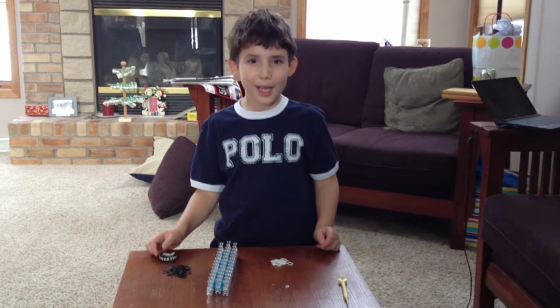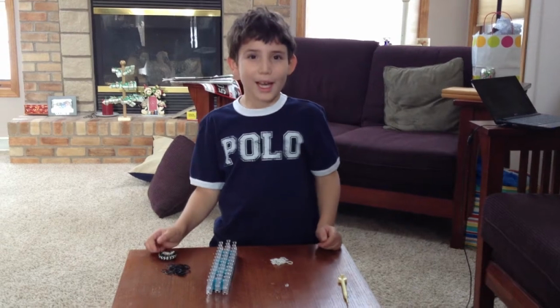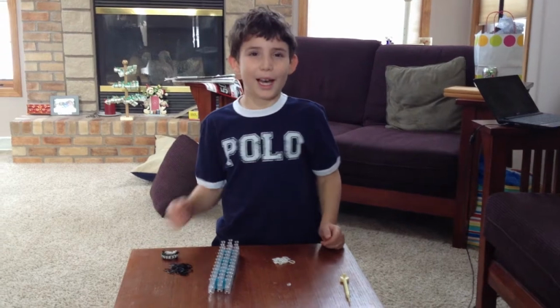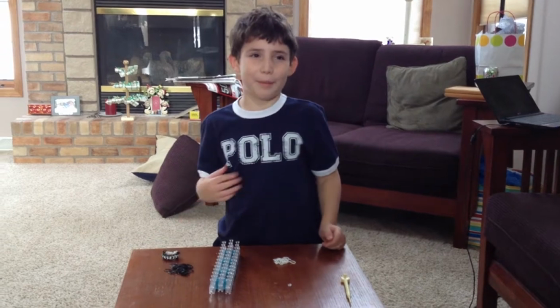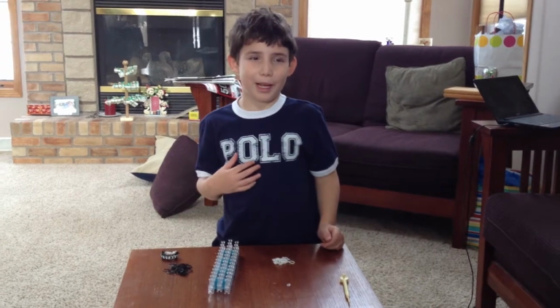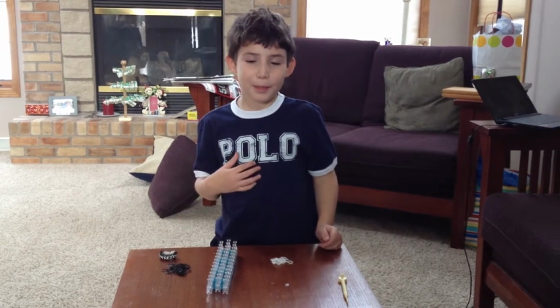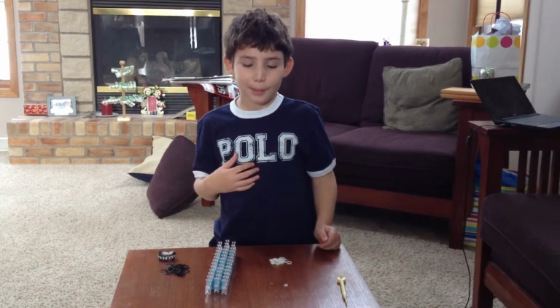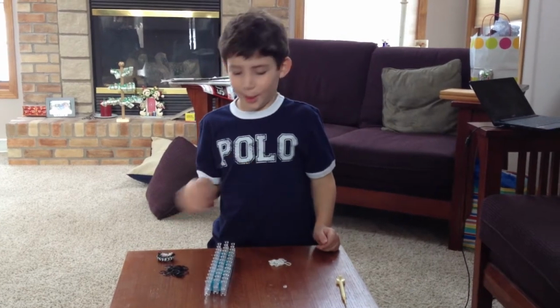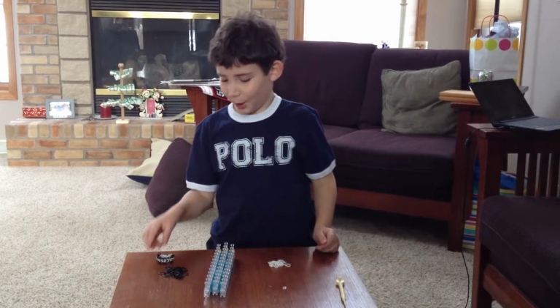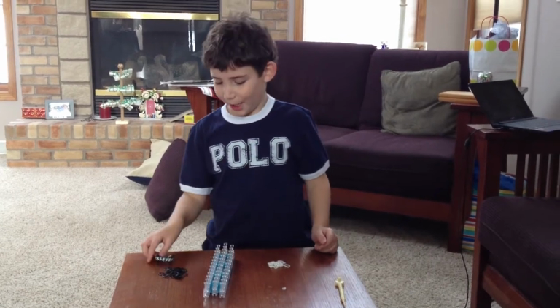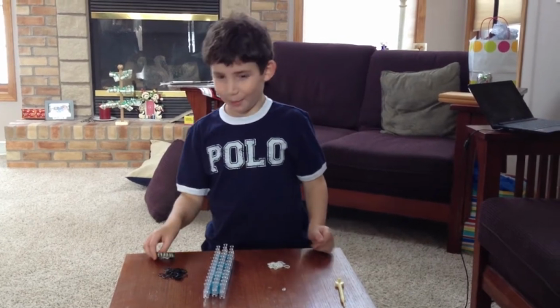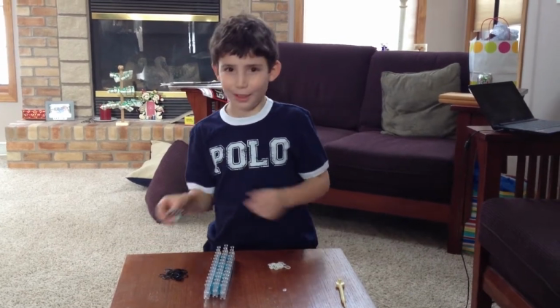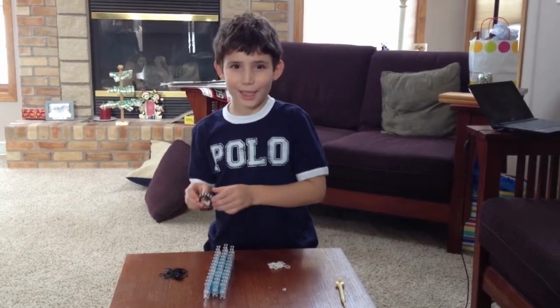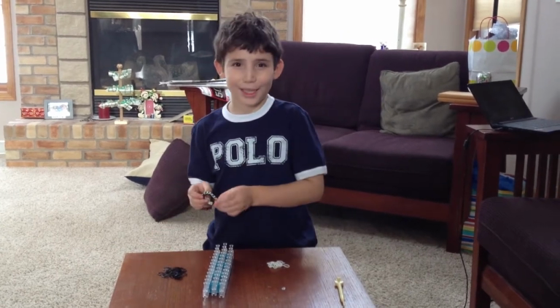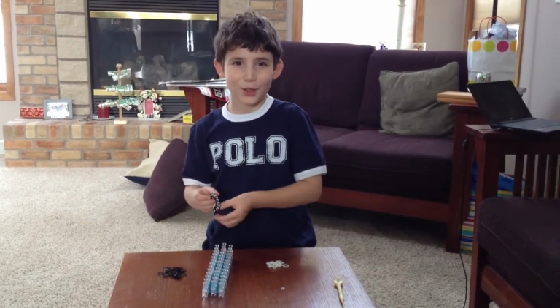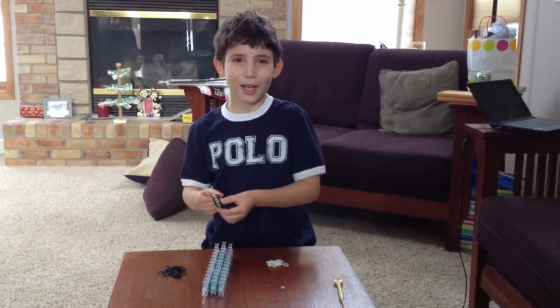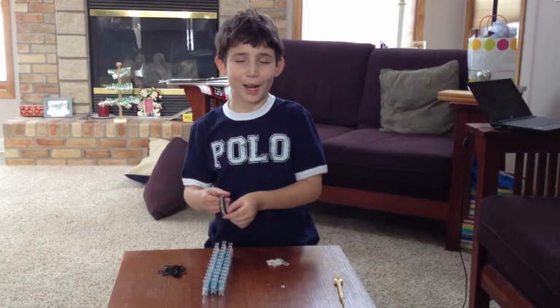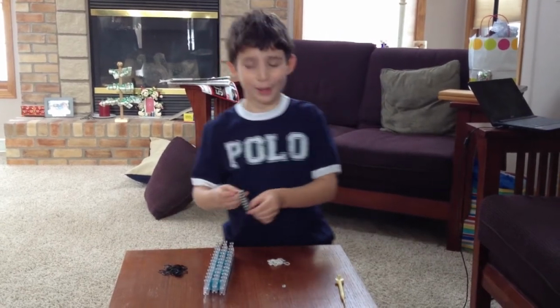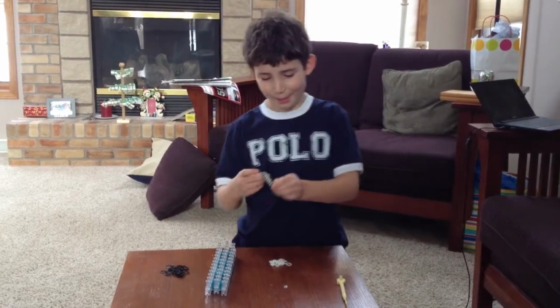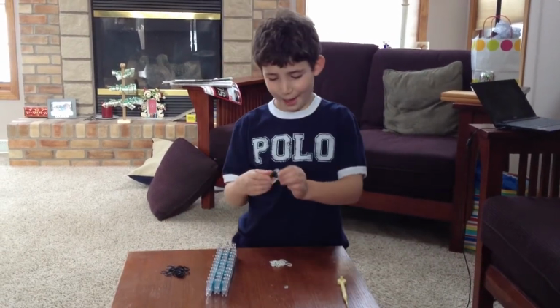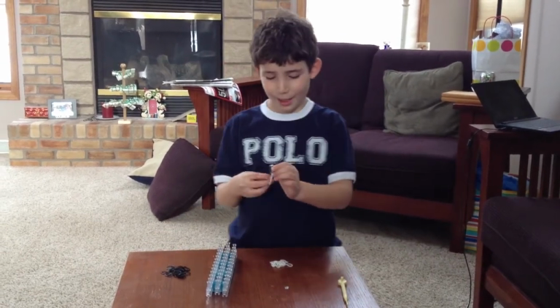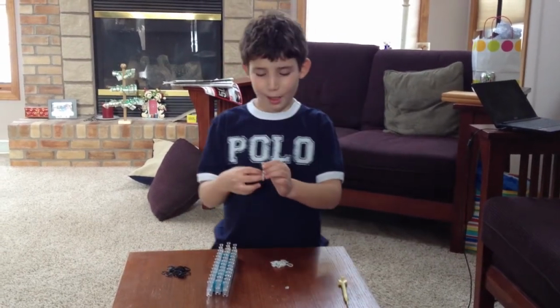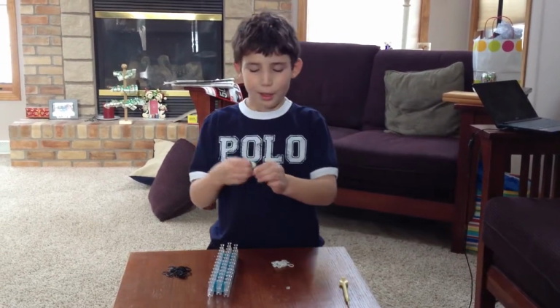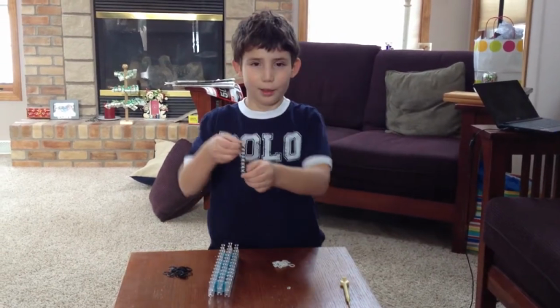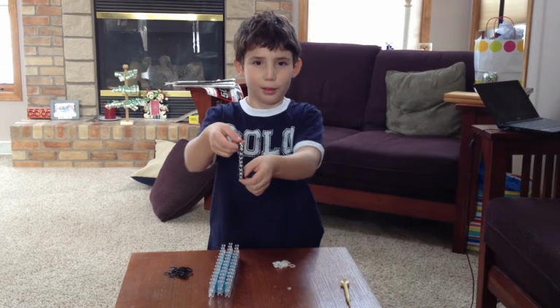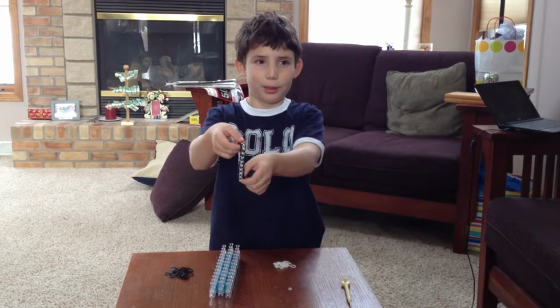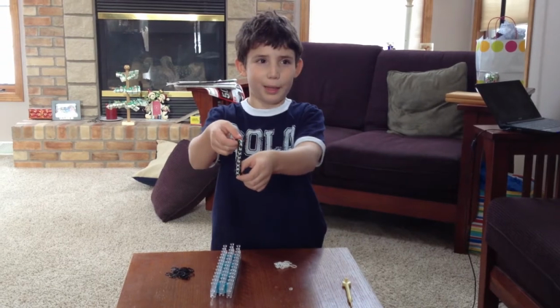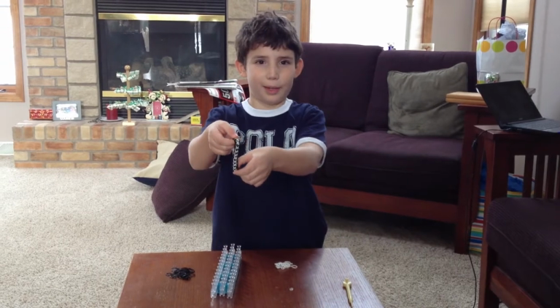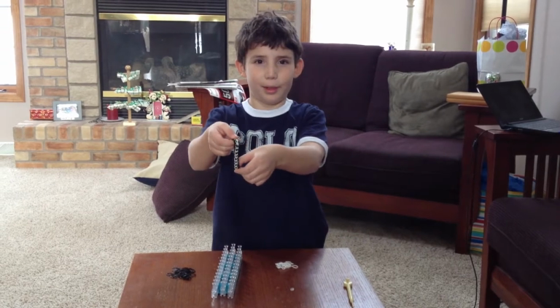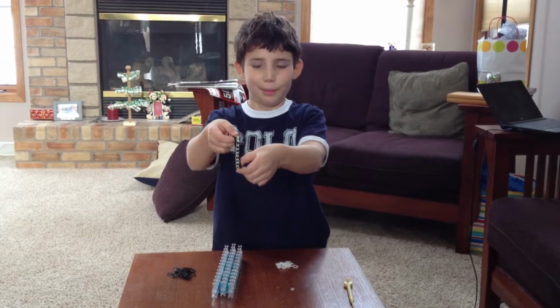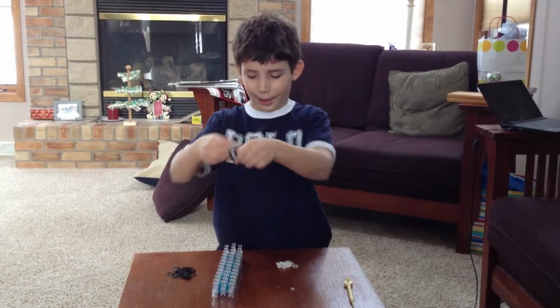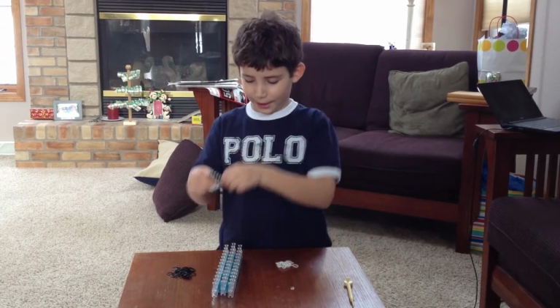Hi, my name is Spencer, and I'm going to teach you how to make the spiderweb bracelet.